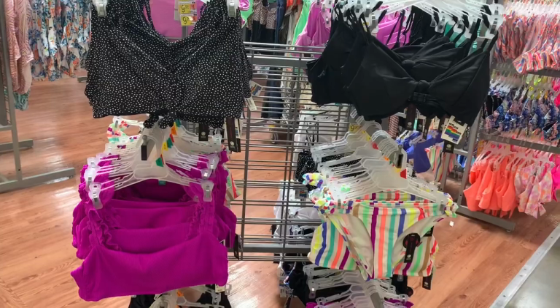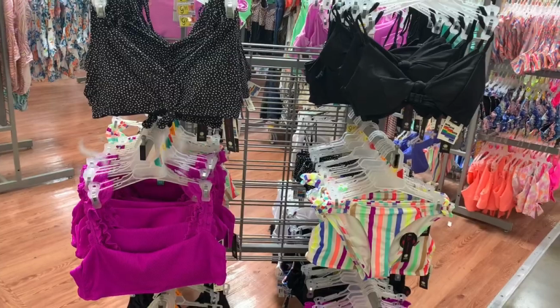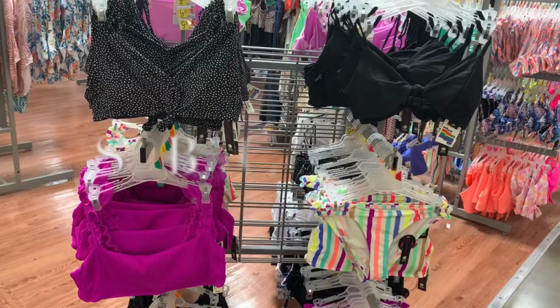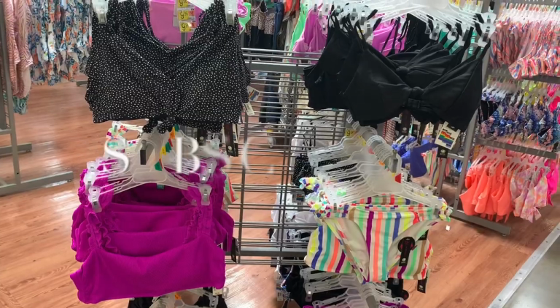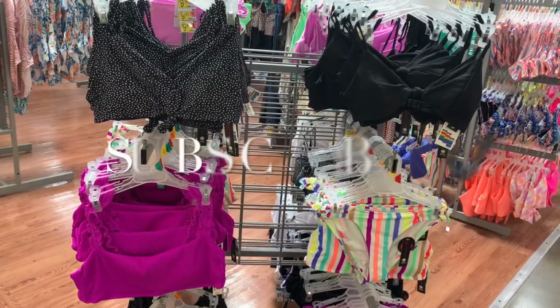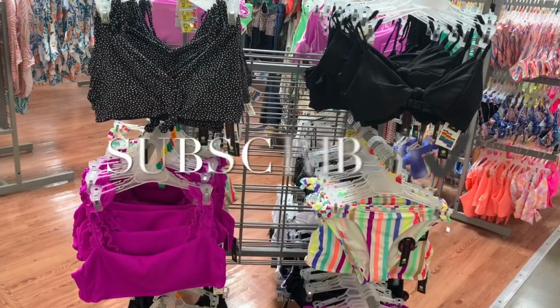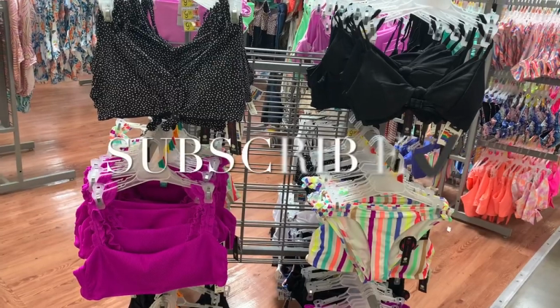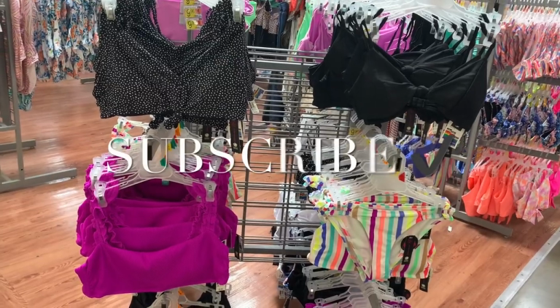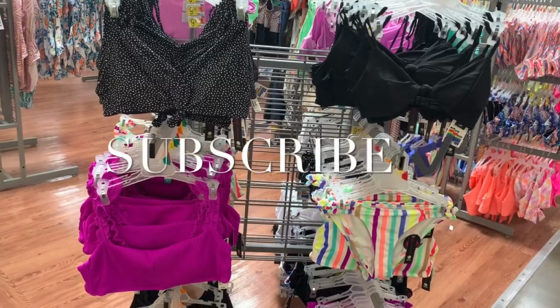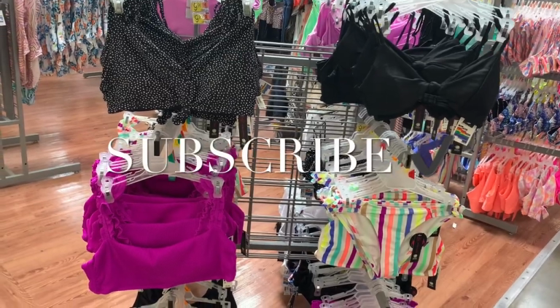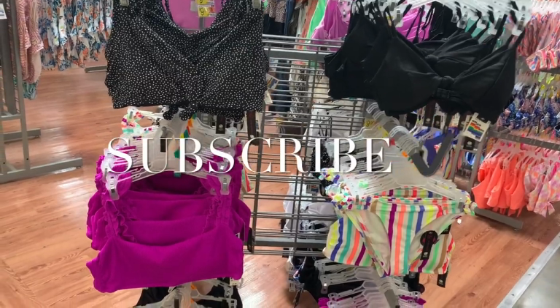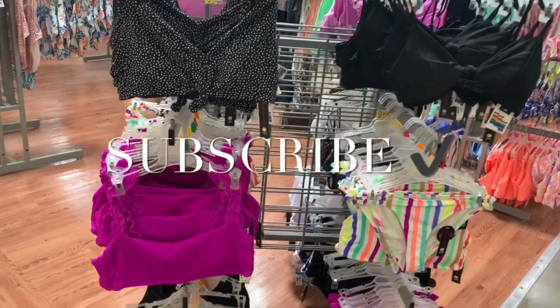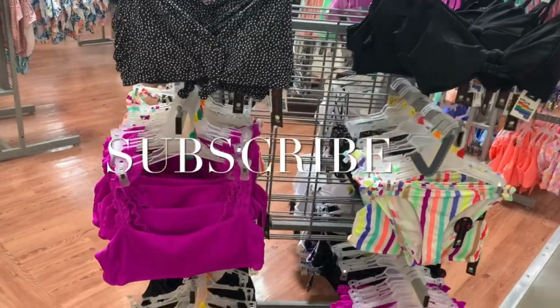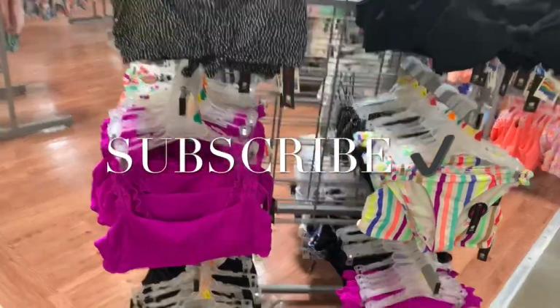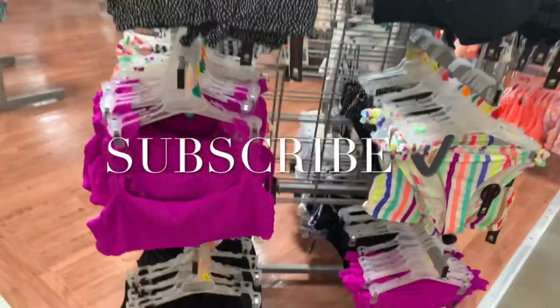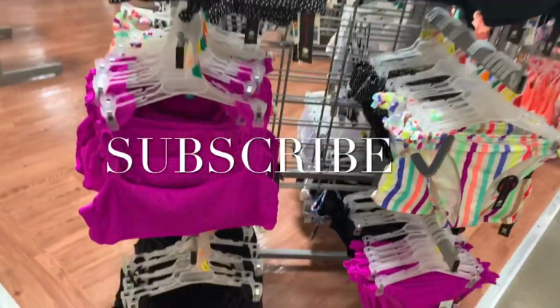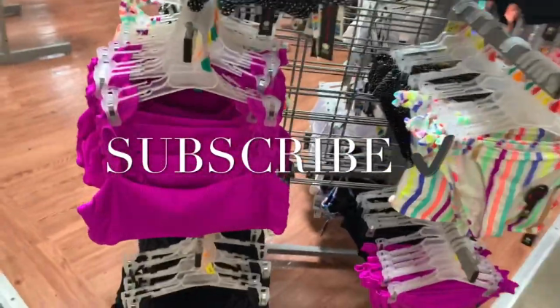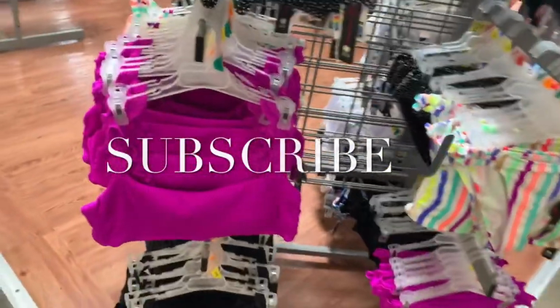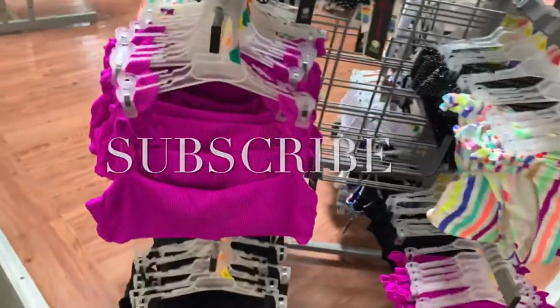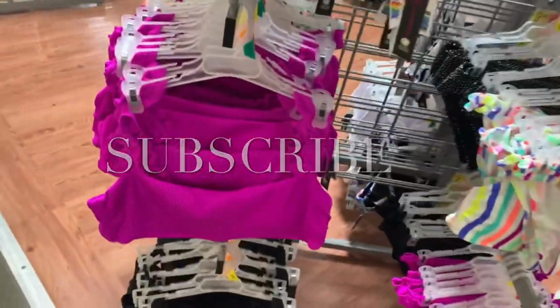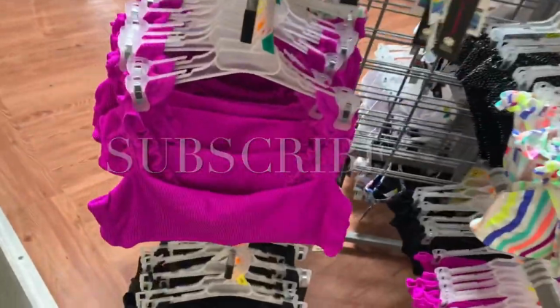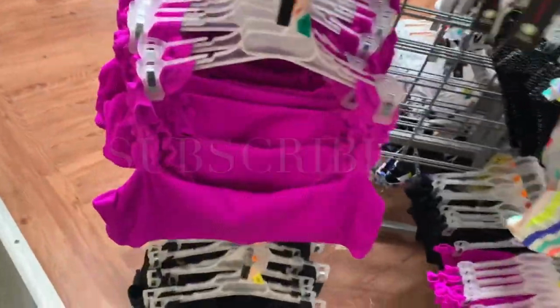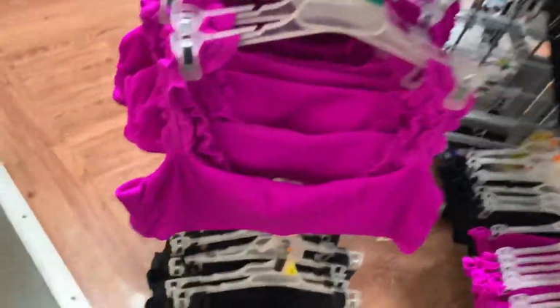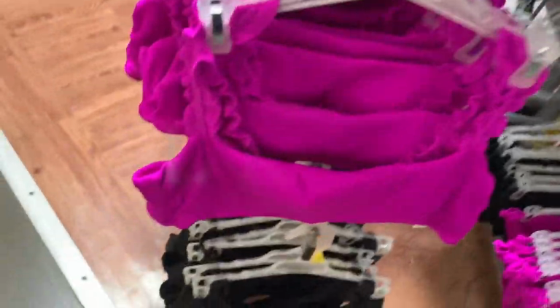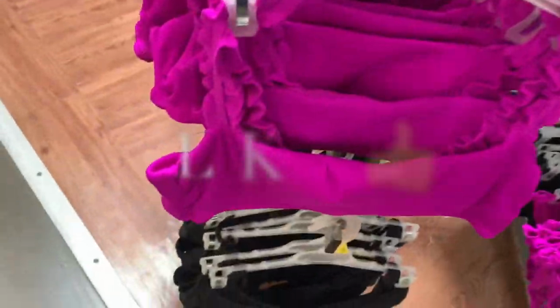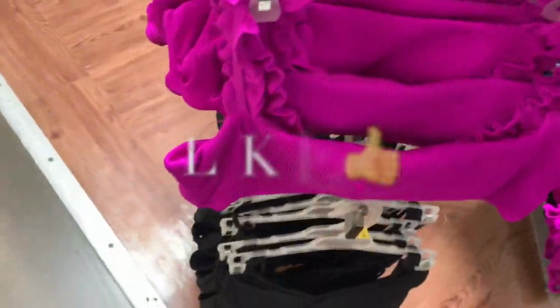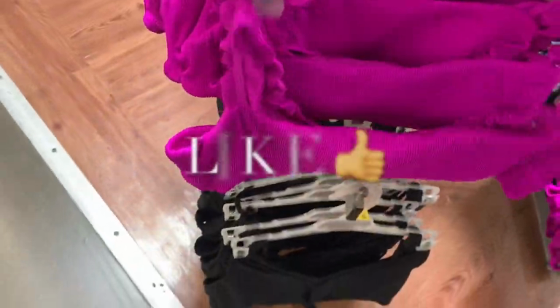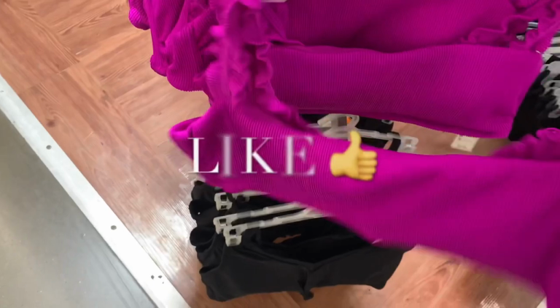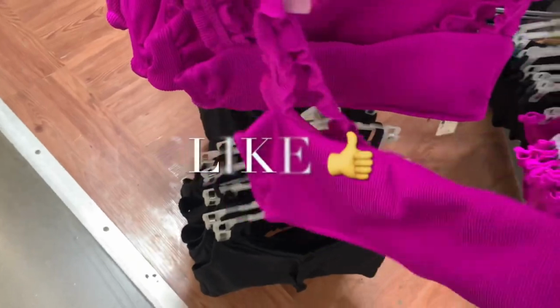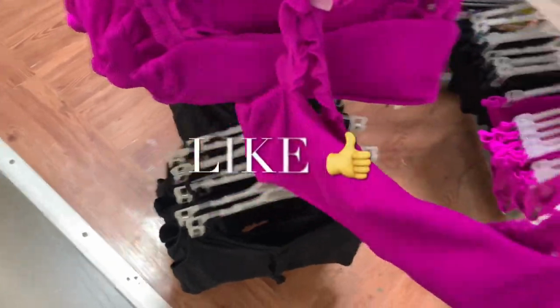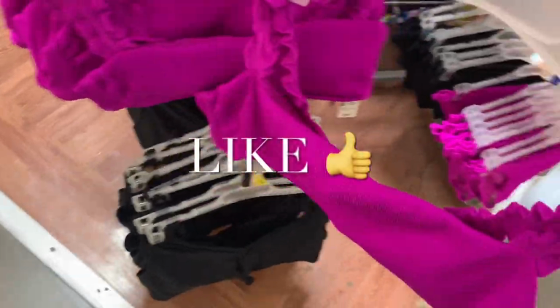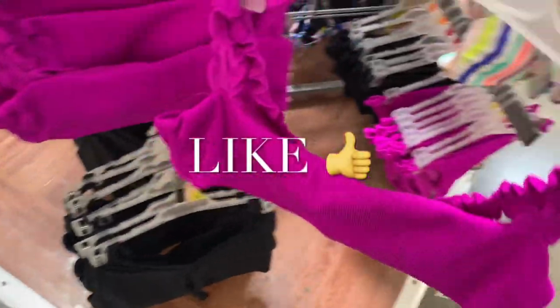Hey, welcome back to my channel. So I'm at Walmart and I want to see what's in the swimsuits. They actually have some new ones here.